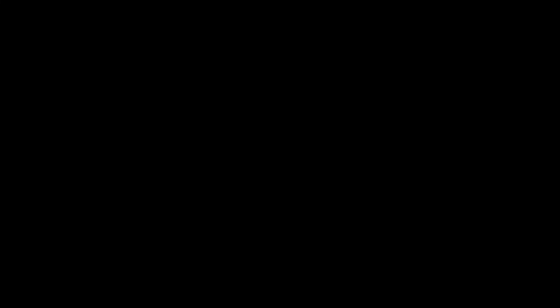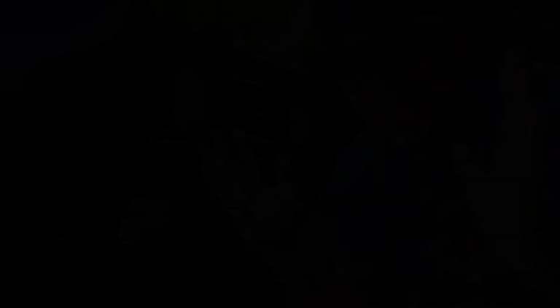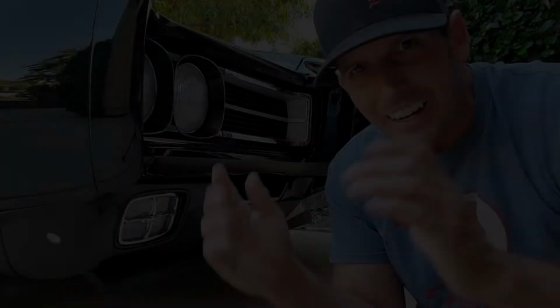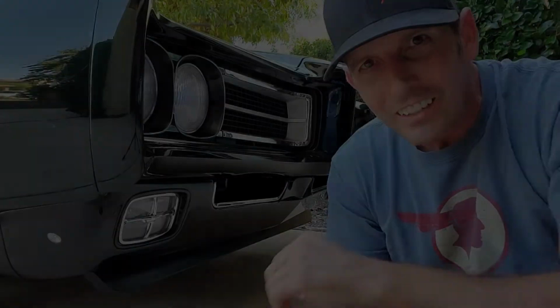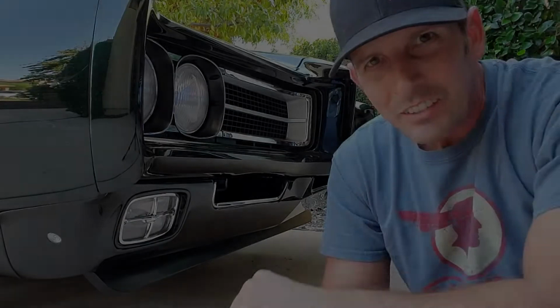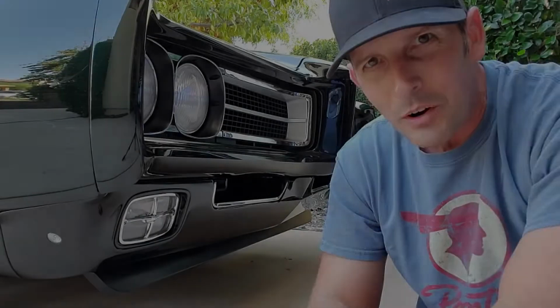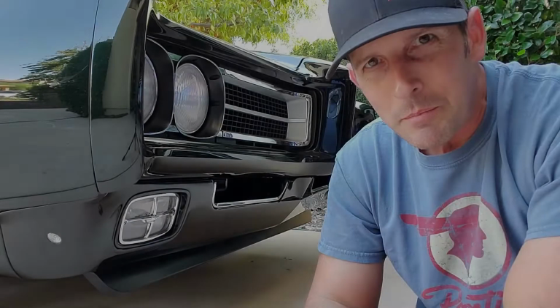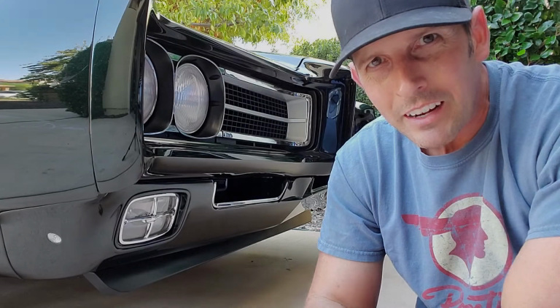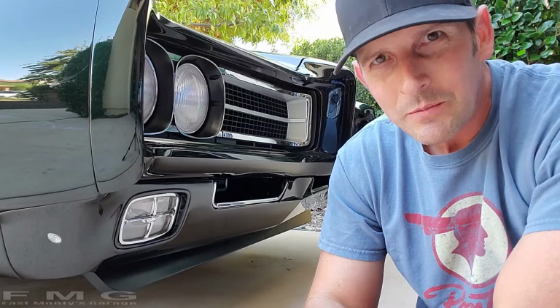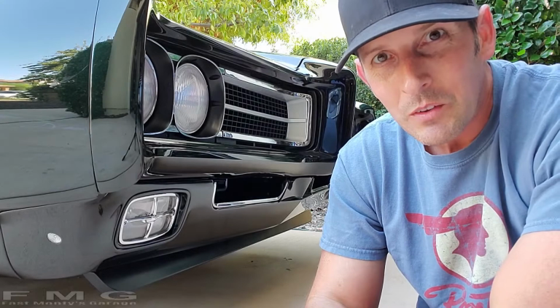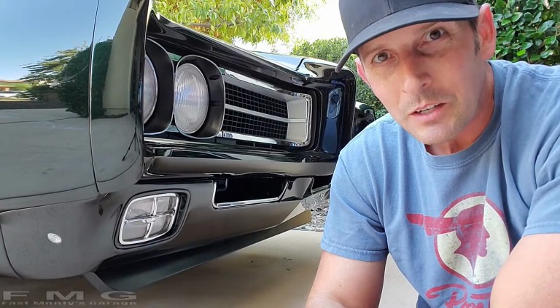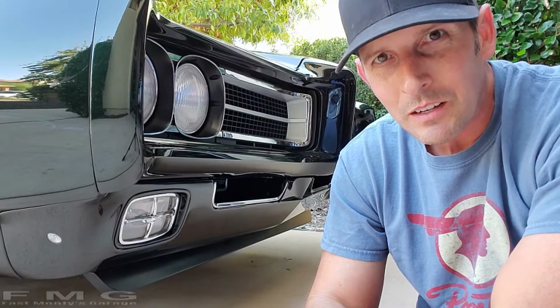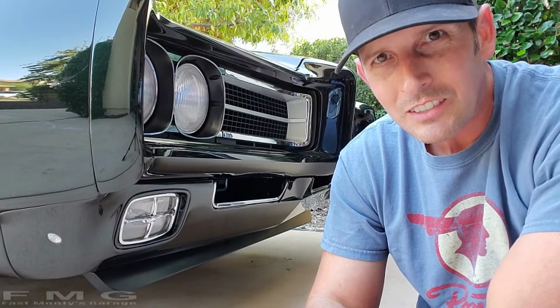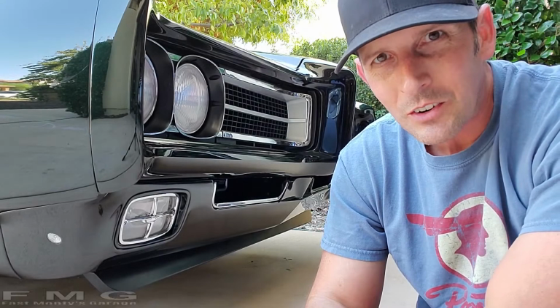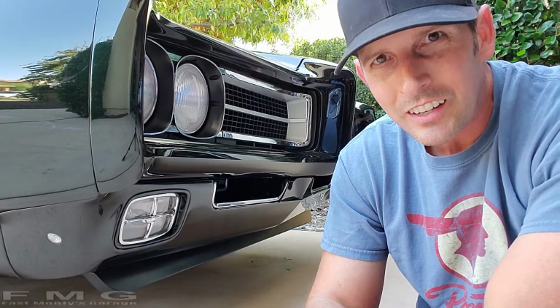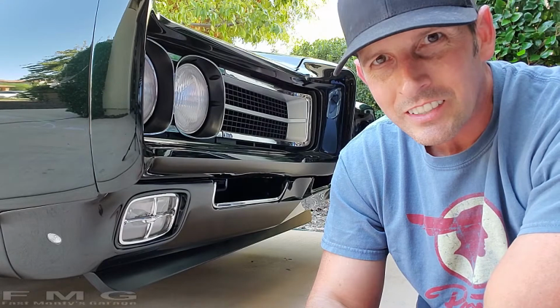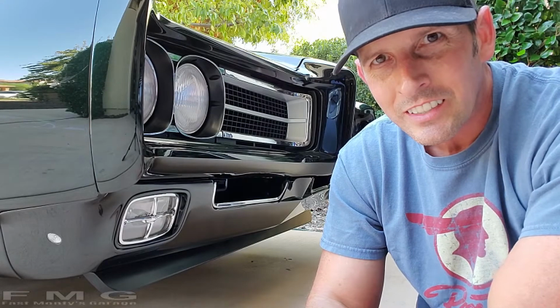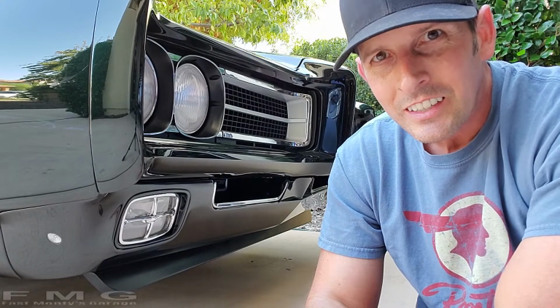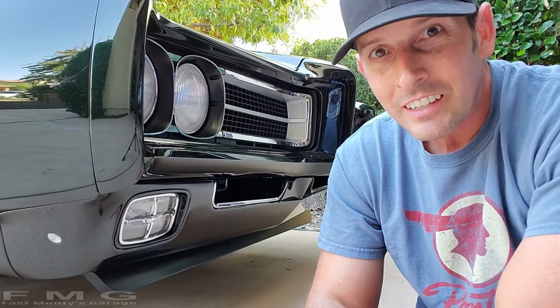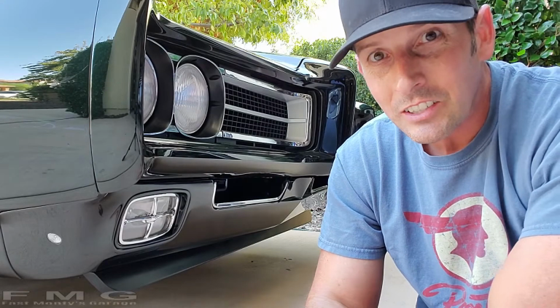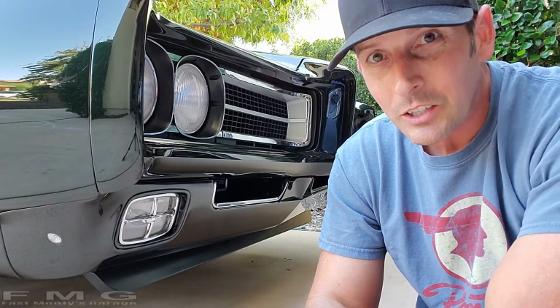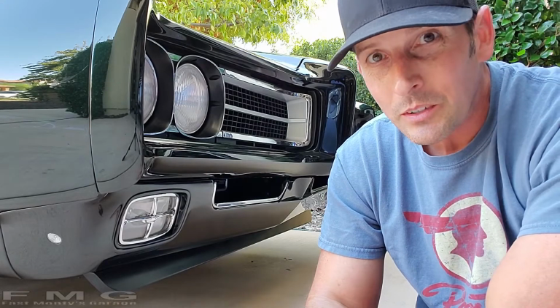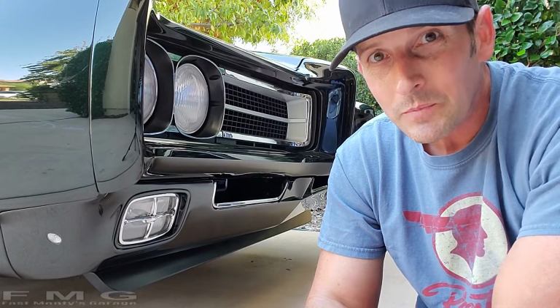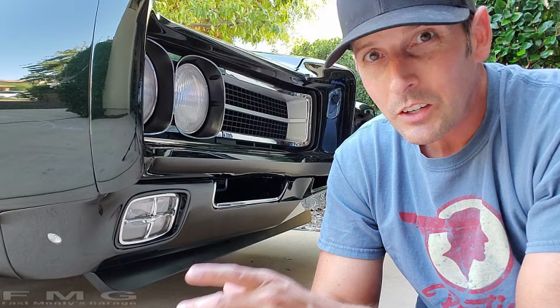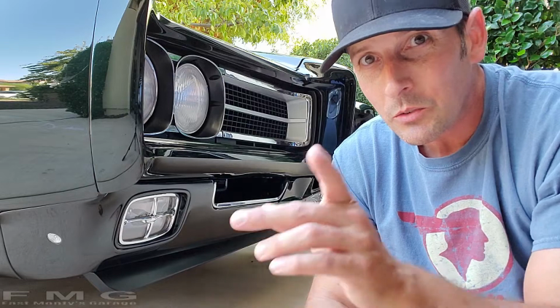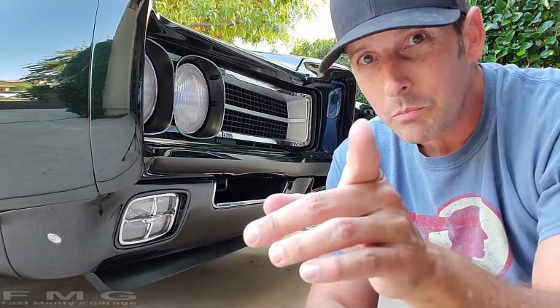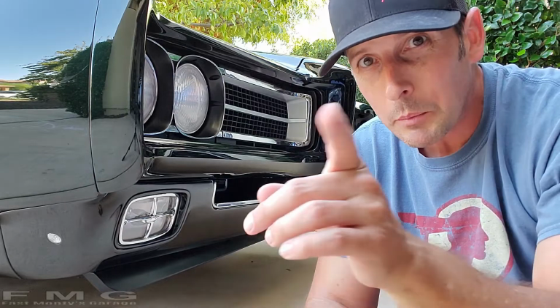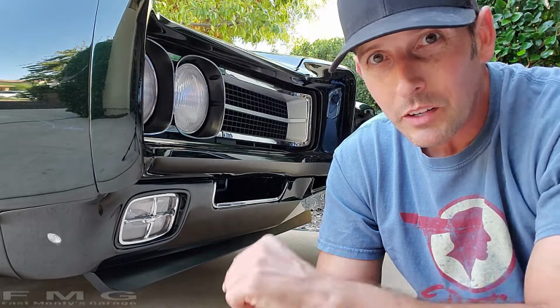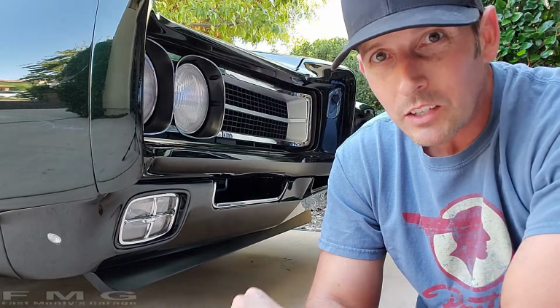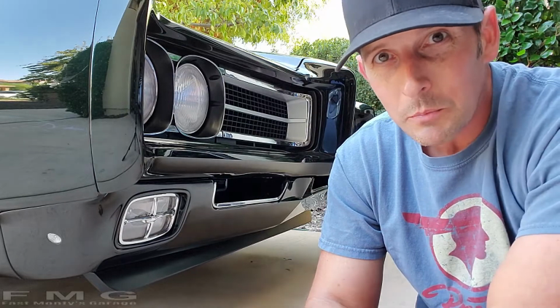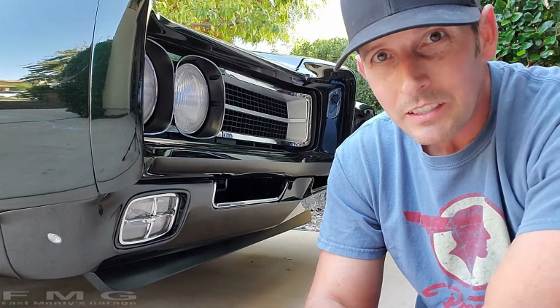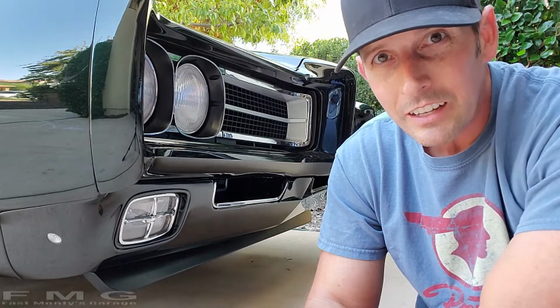Hey guys, welcome back to Fast Monty's Garage. Today's a good one. As you've probably already guessed from the title,